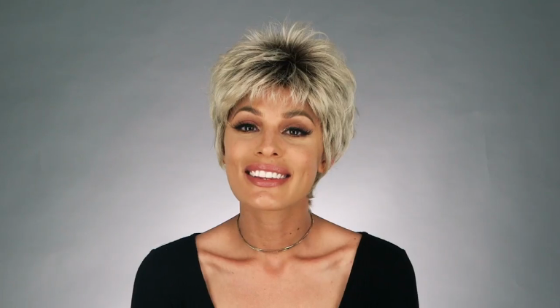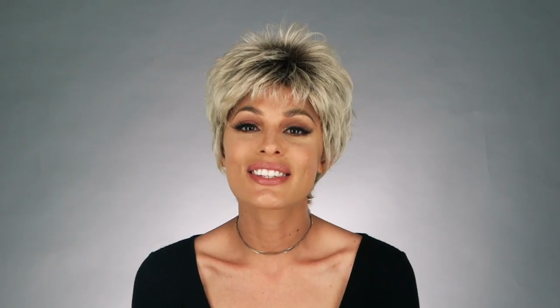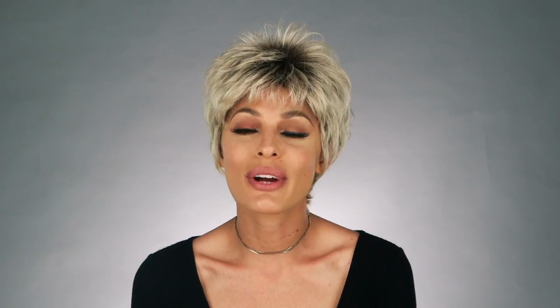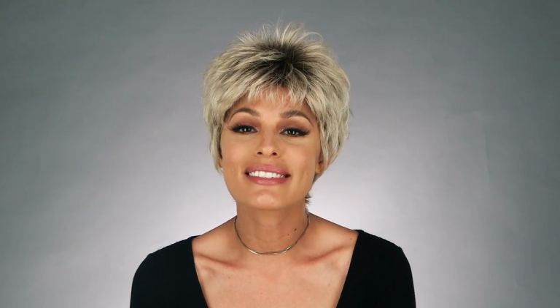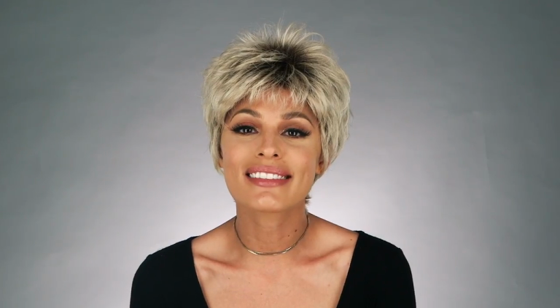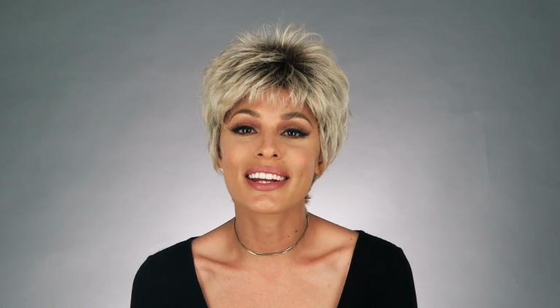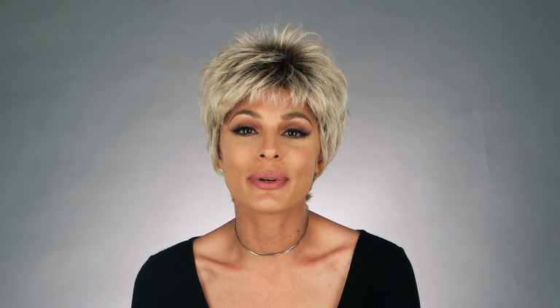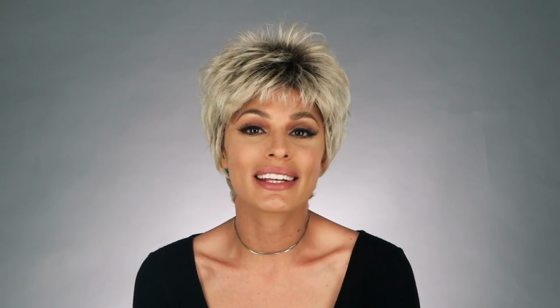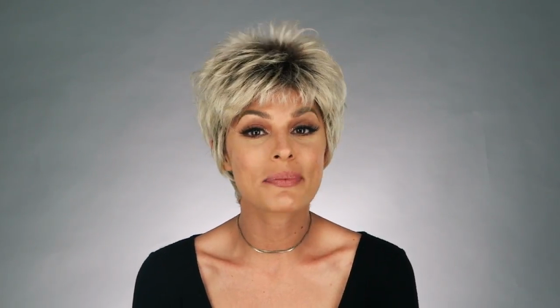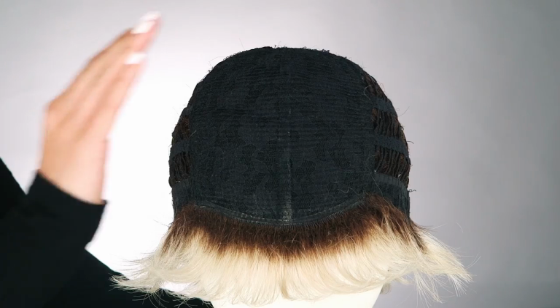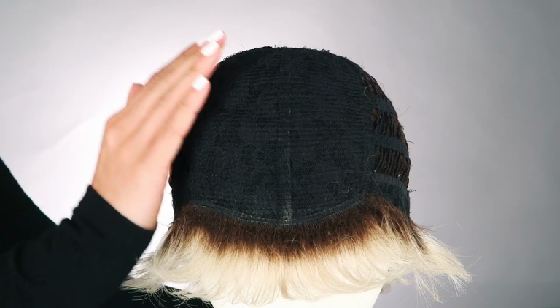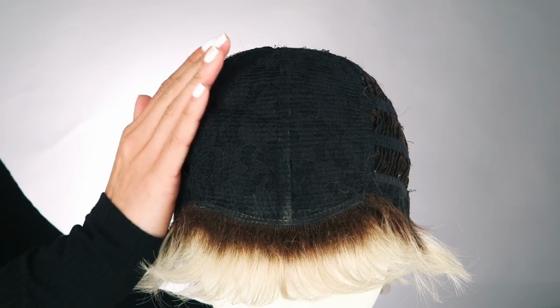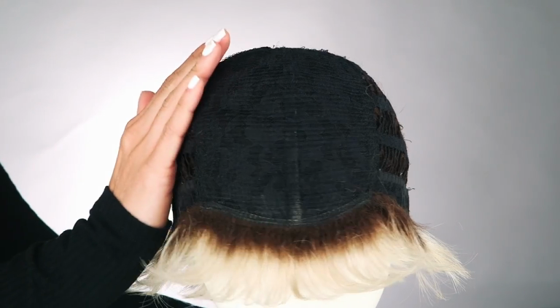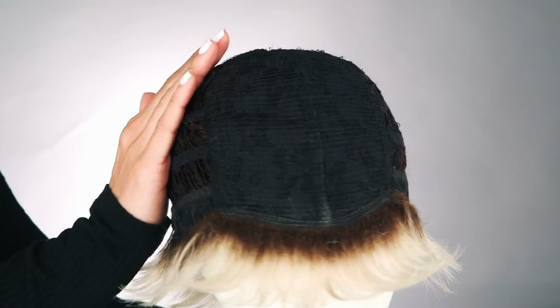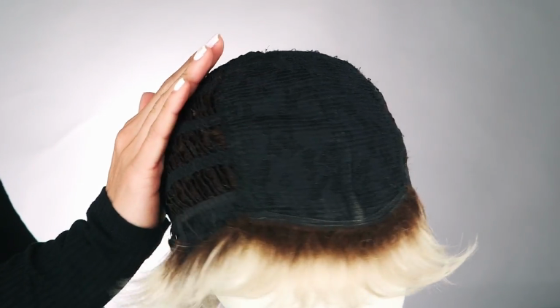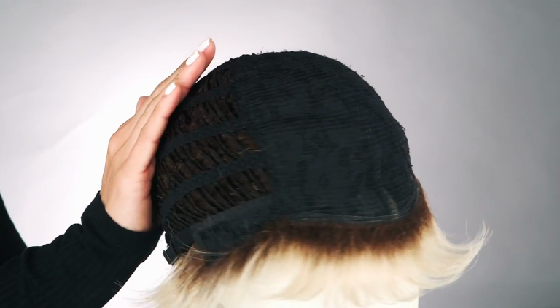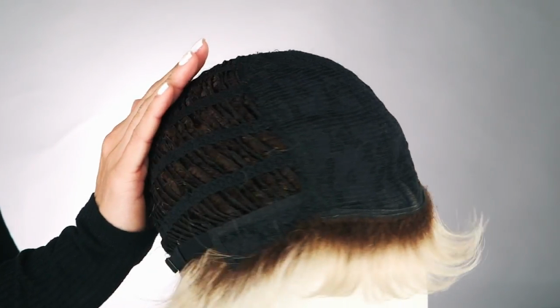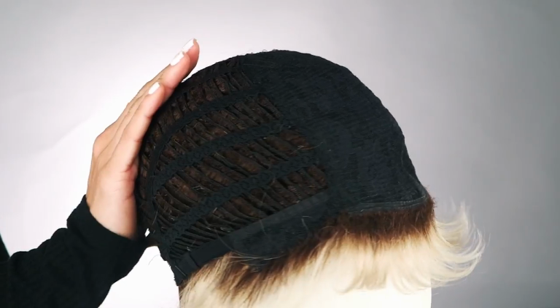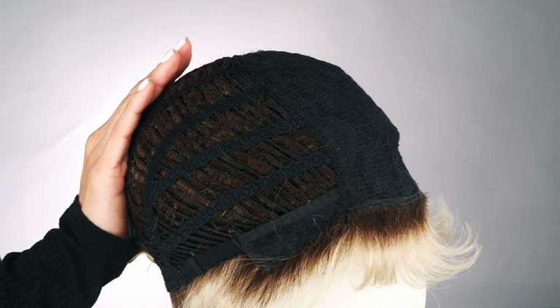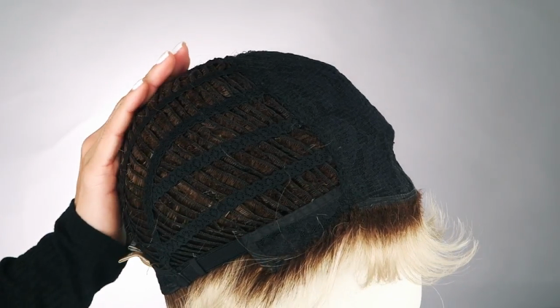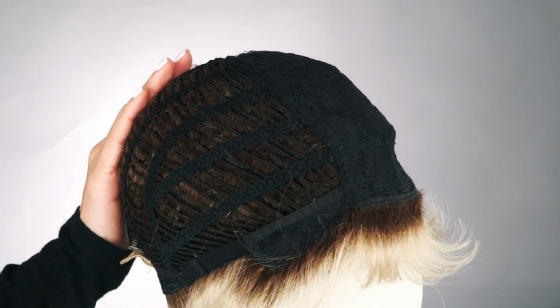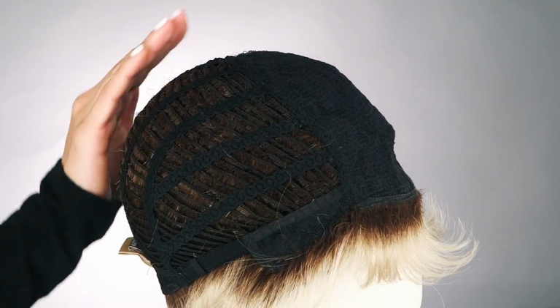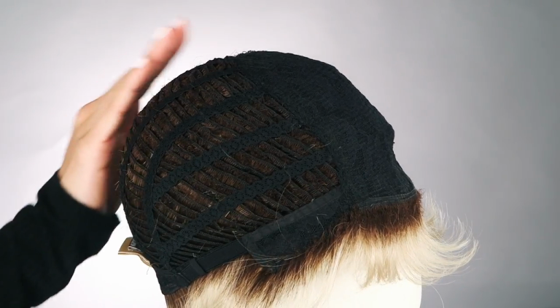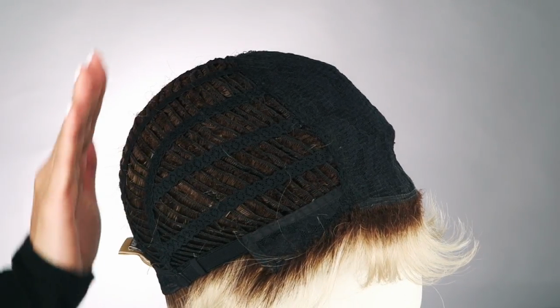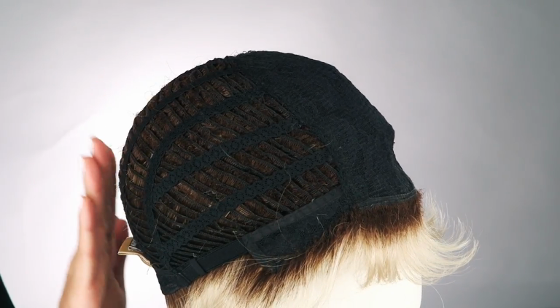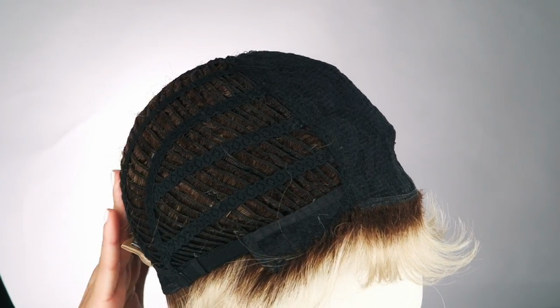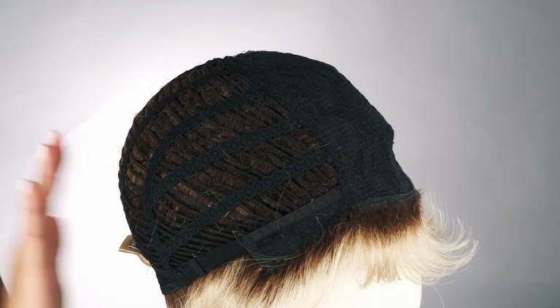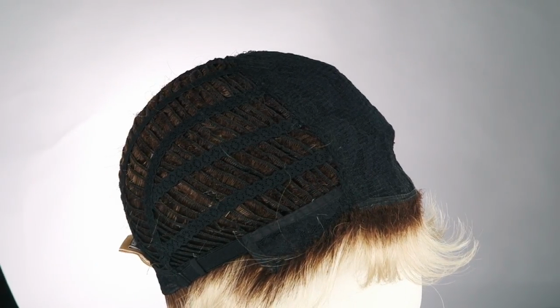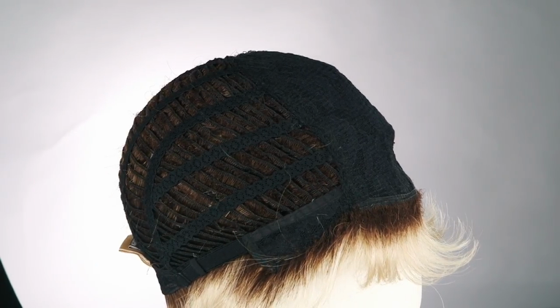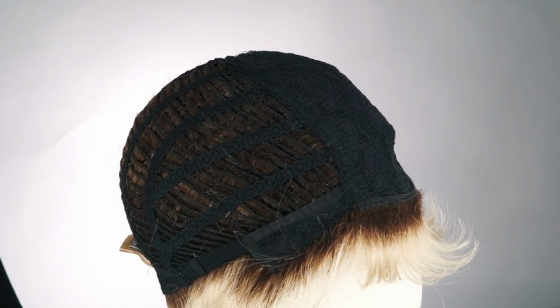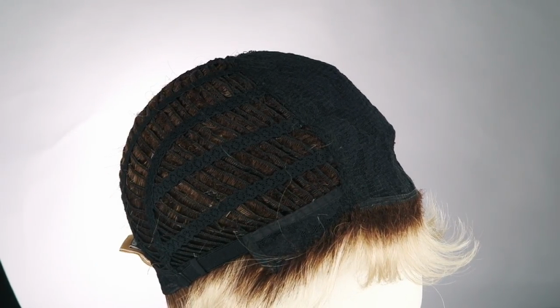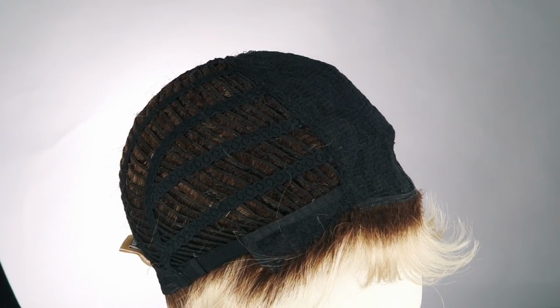This great synthetic wig keeps it simple with a basic cap construction that is sure to keep it light and cool all day.